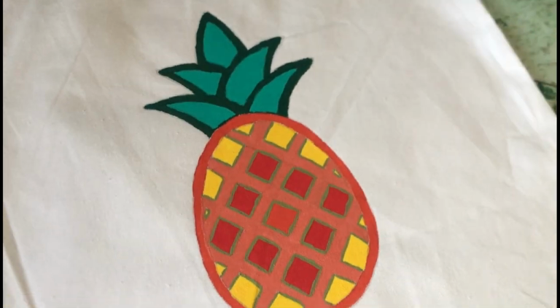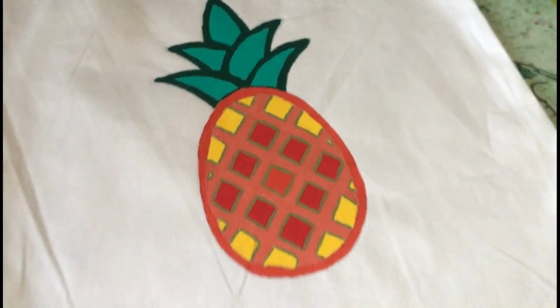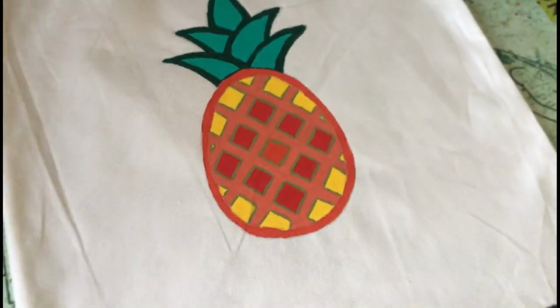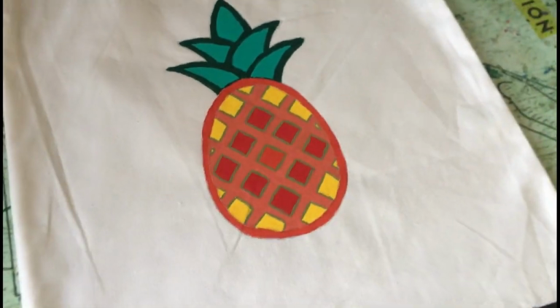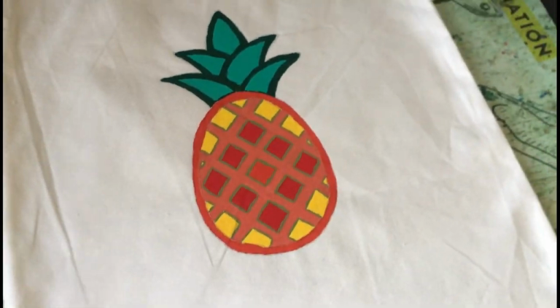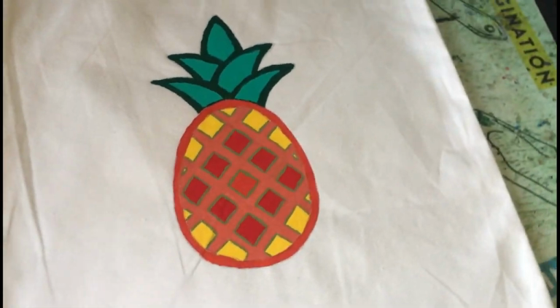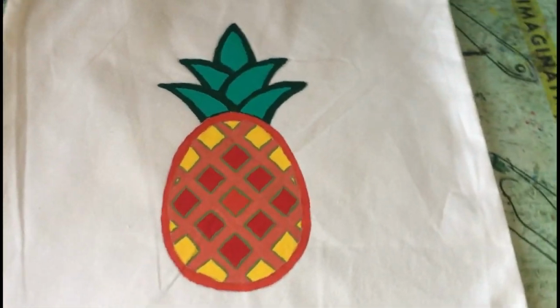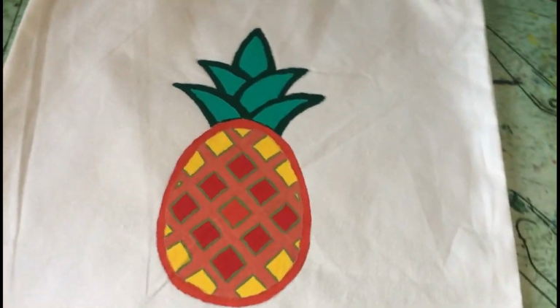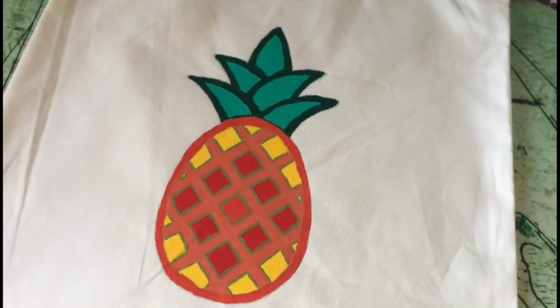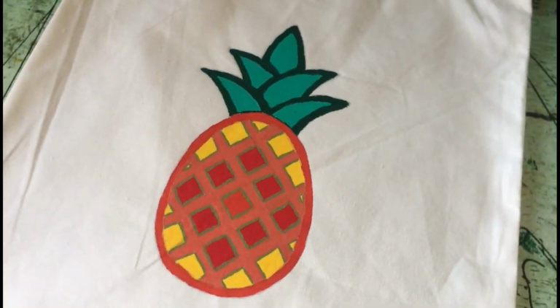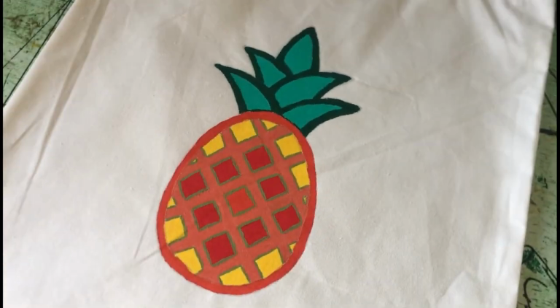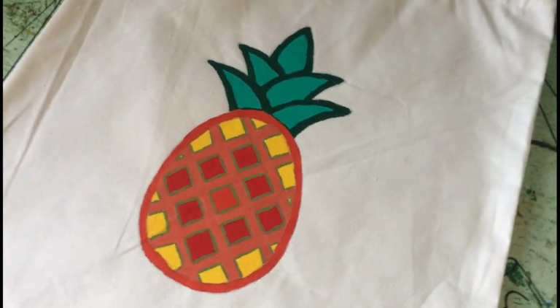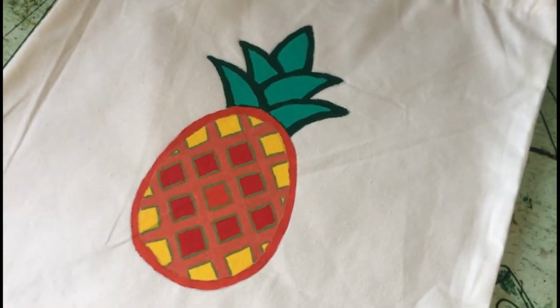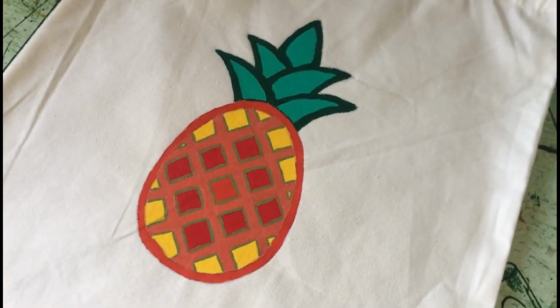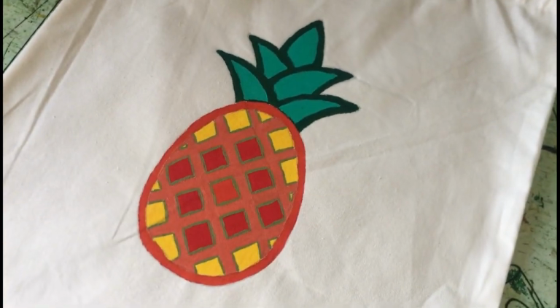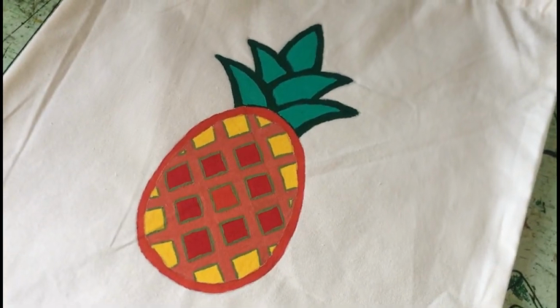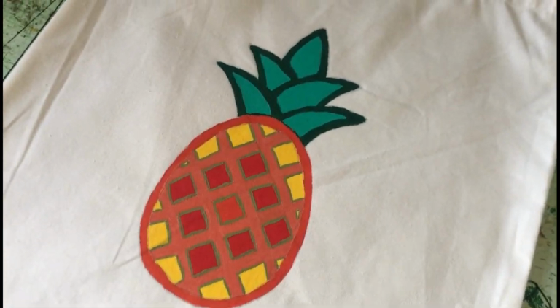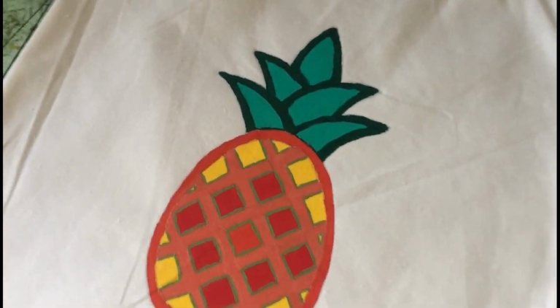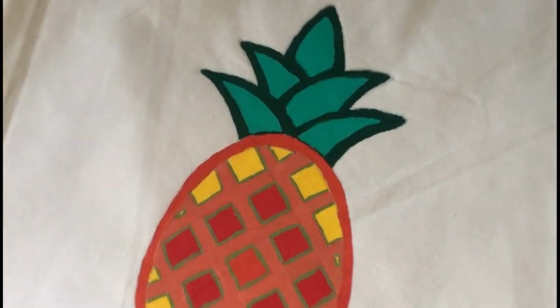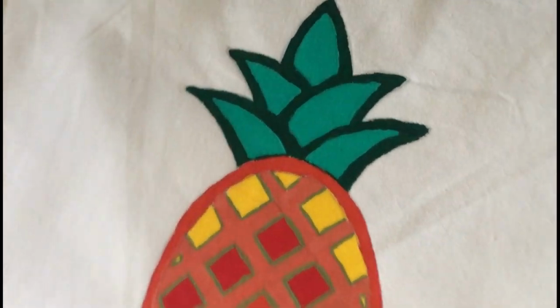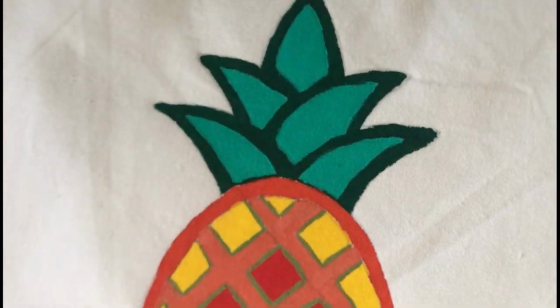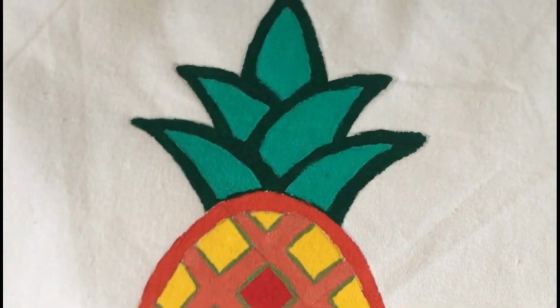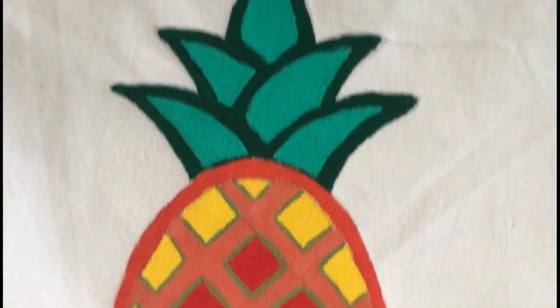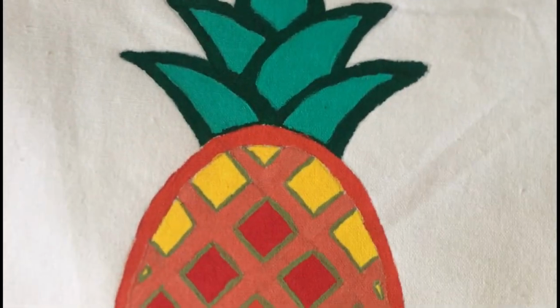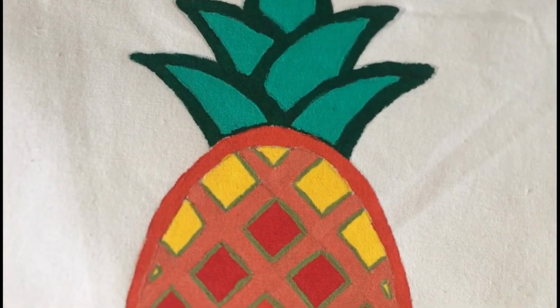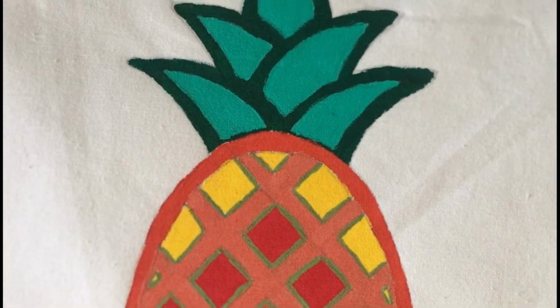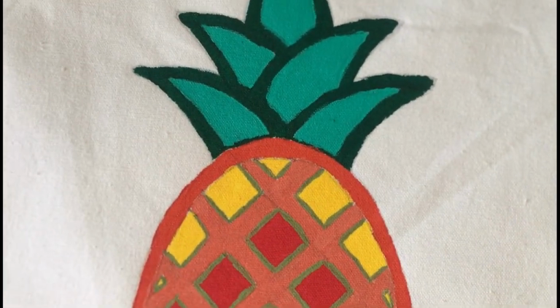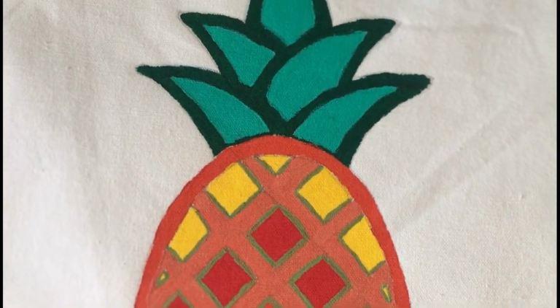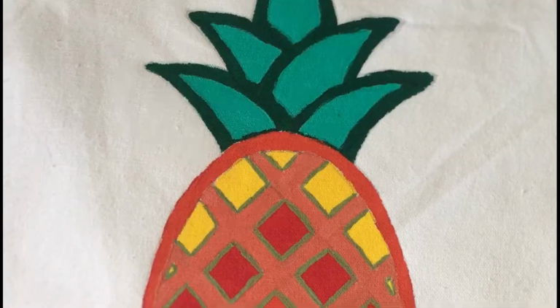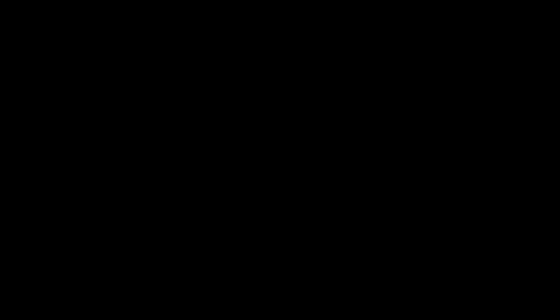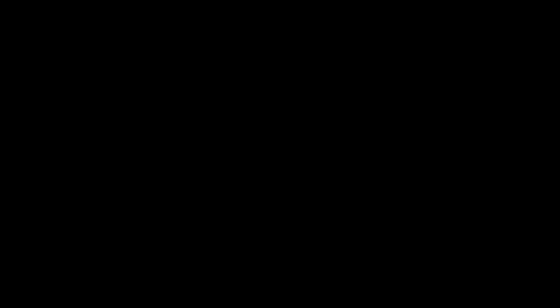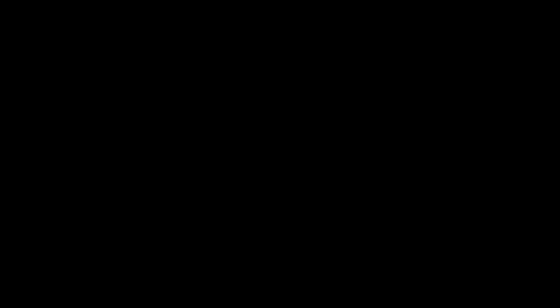Thank you everyone for joining us in this week's DIY session and stay tuned for more, bye!